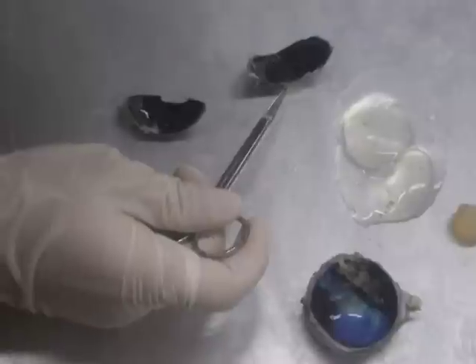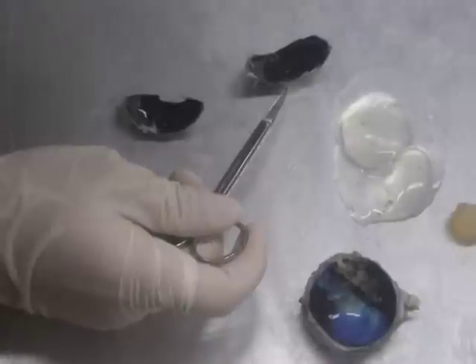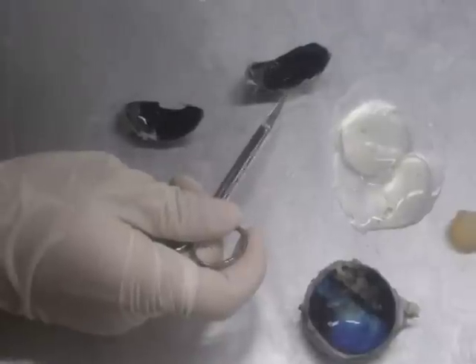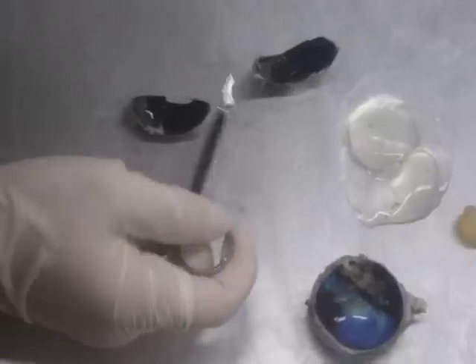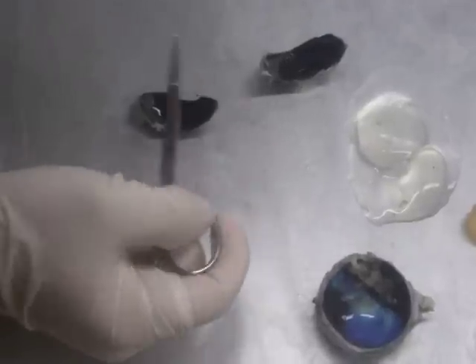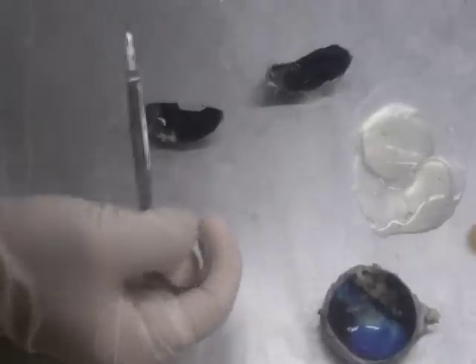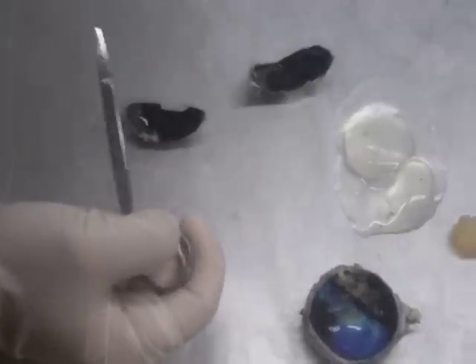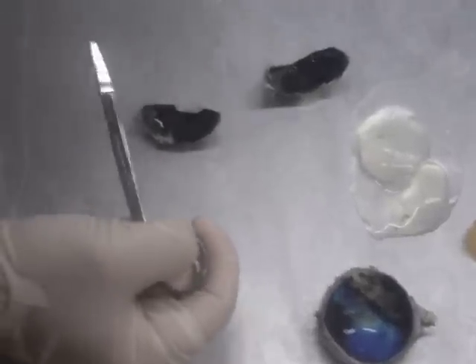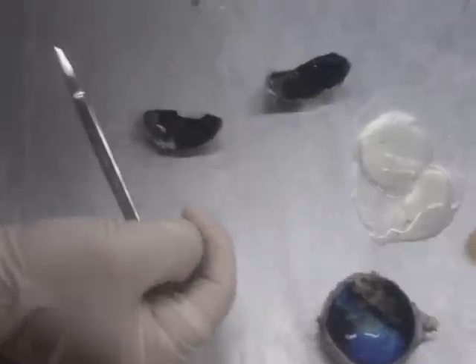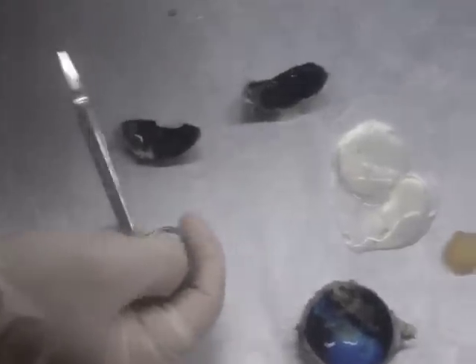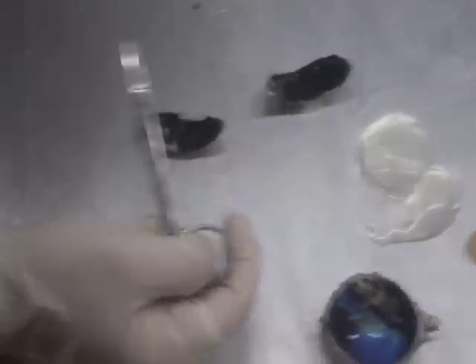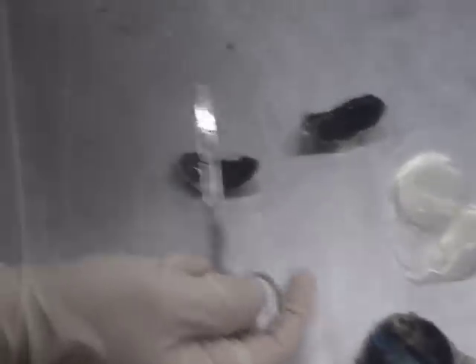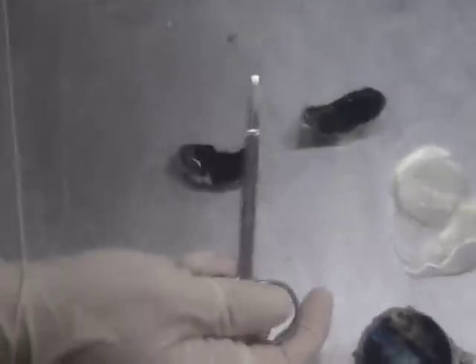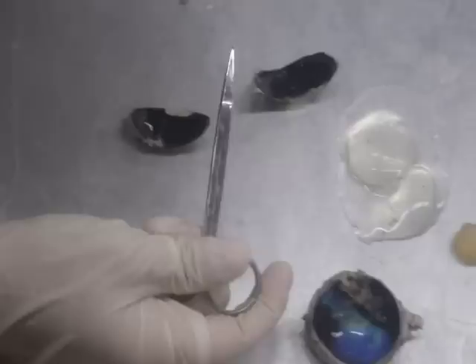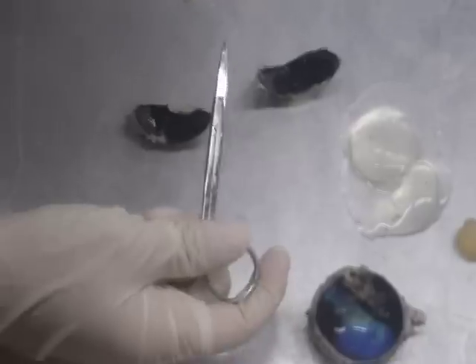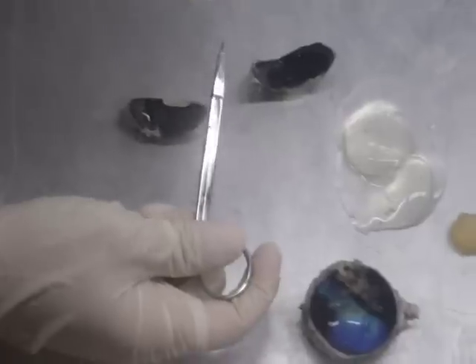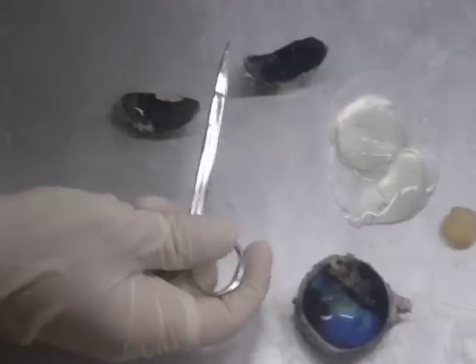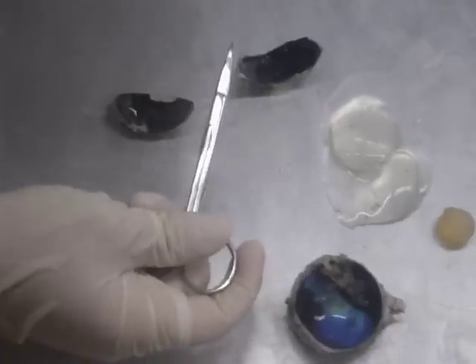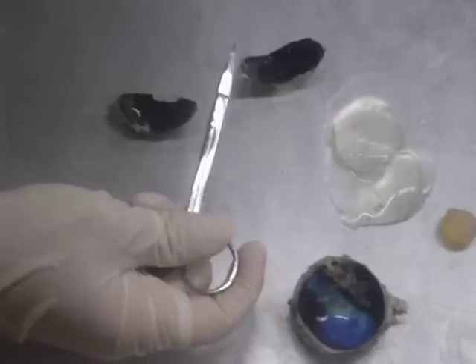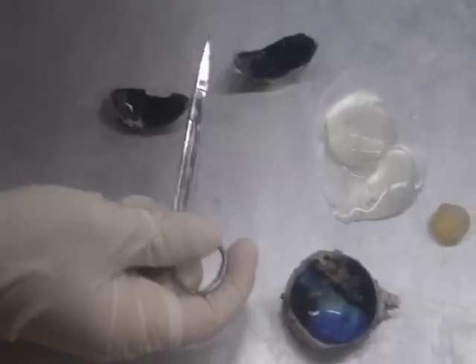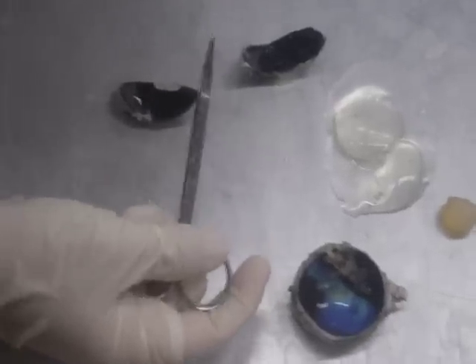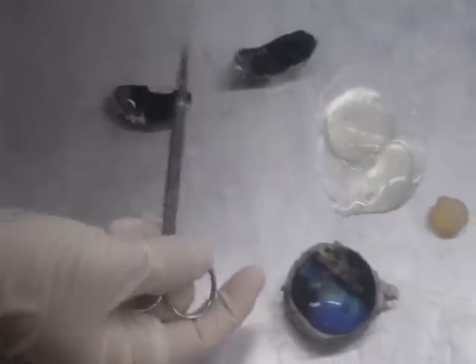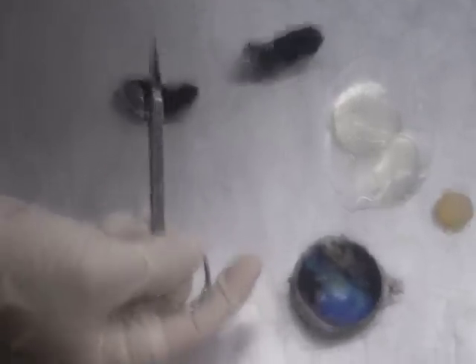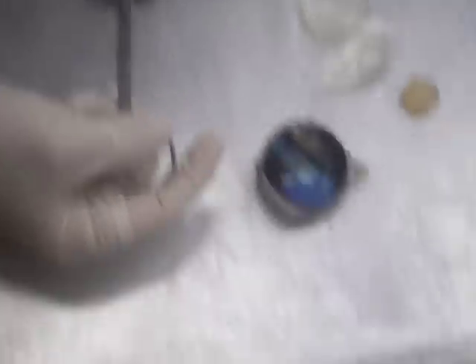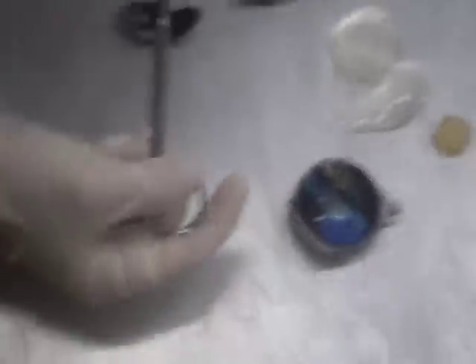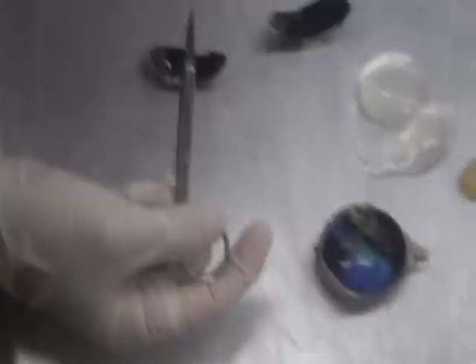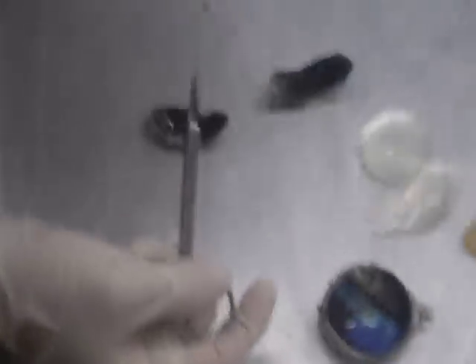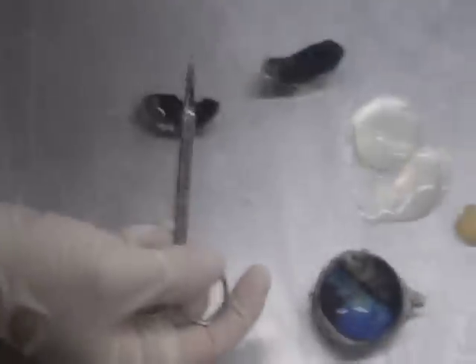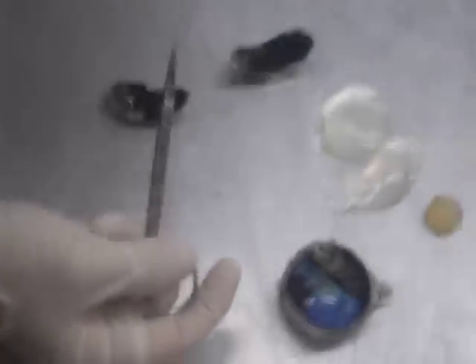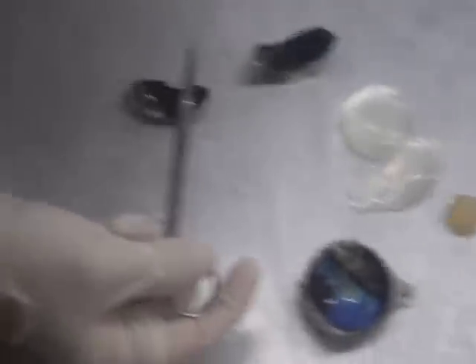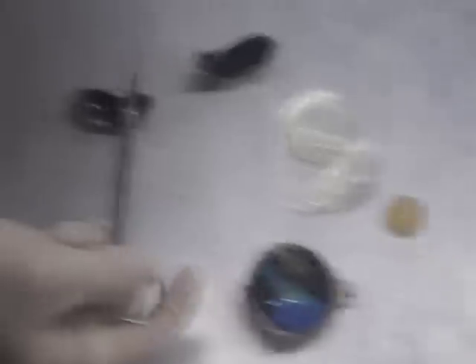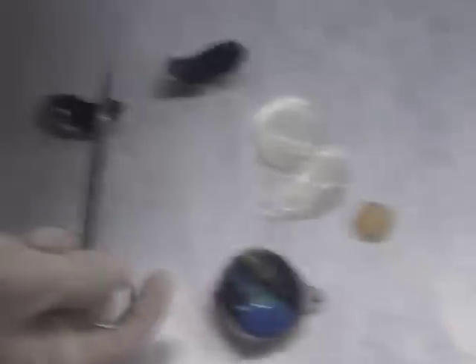Hi there, everybody. We are dissecting a cow eyeball in vertebrate anatomy class, and we're going to go over all the parts.